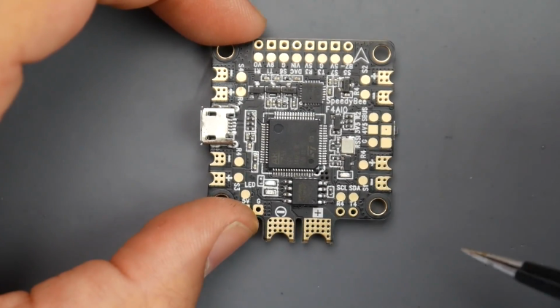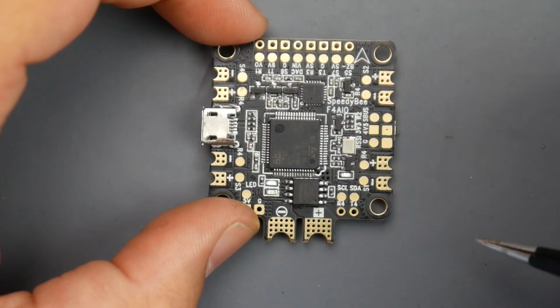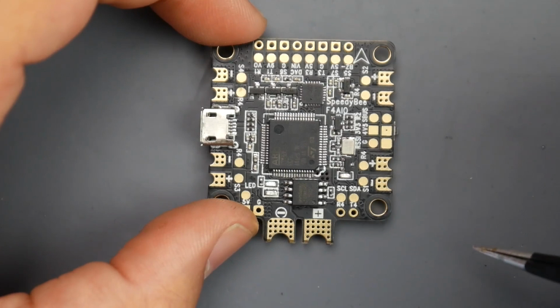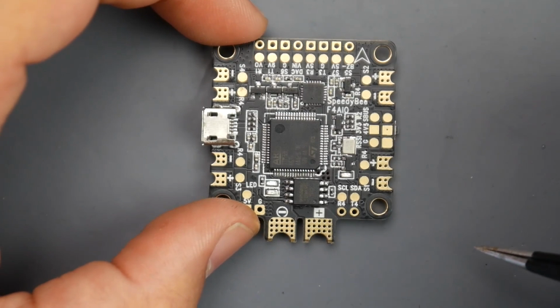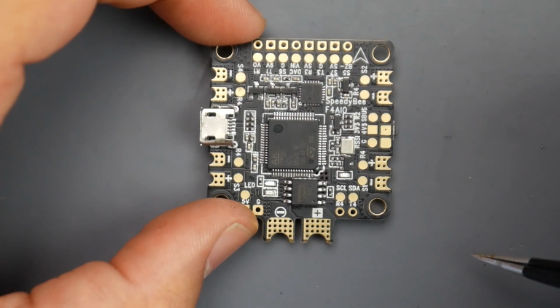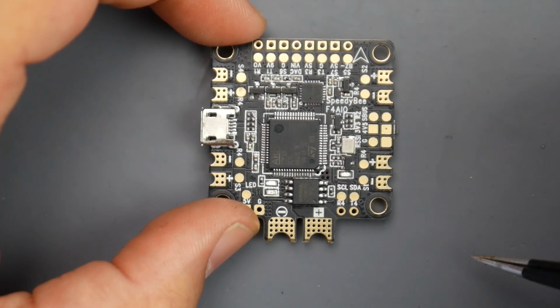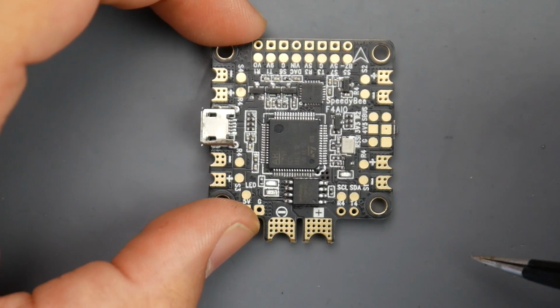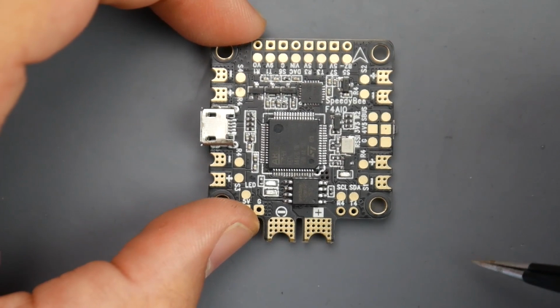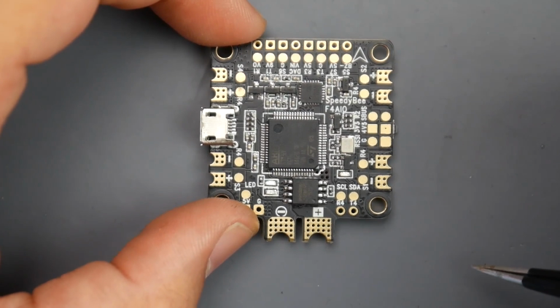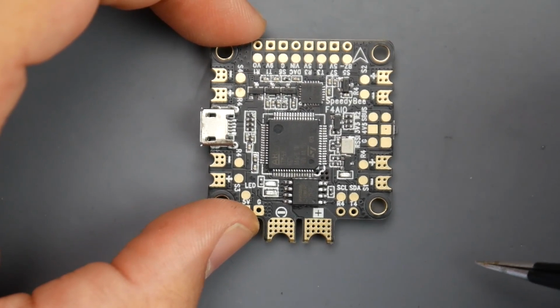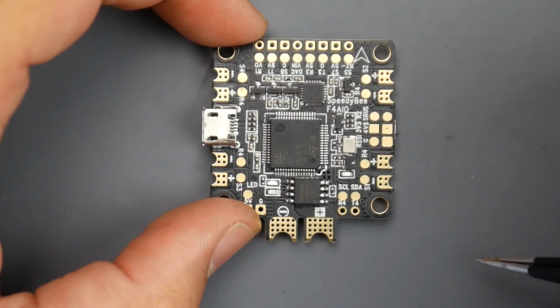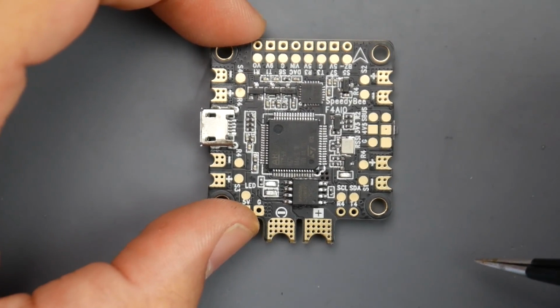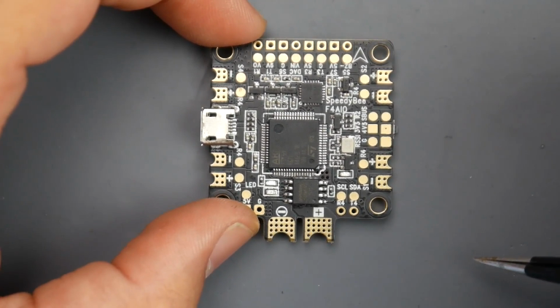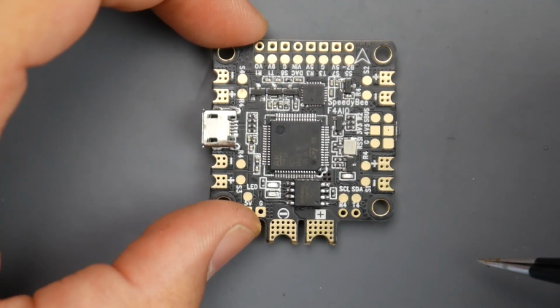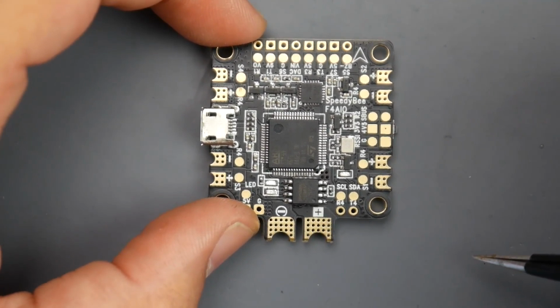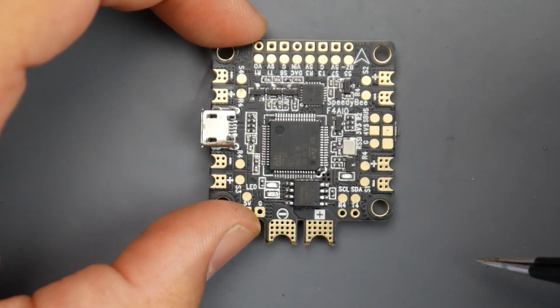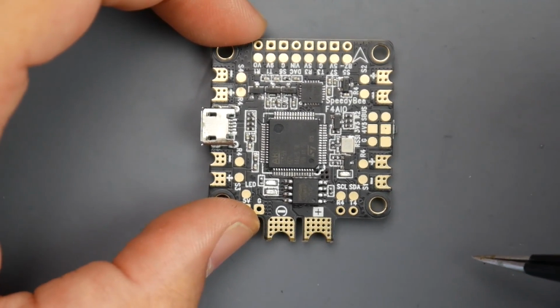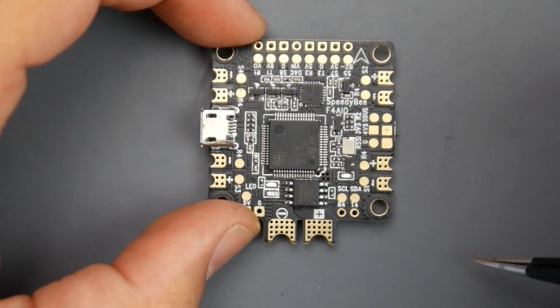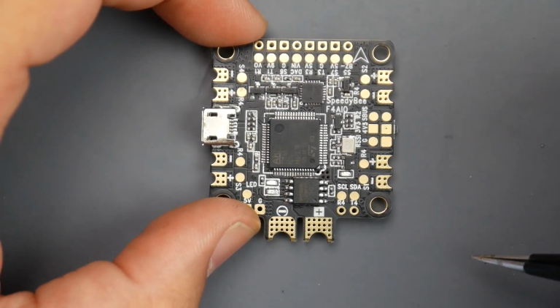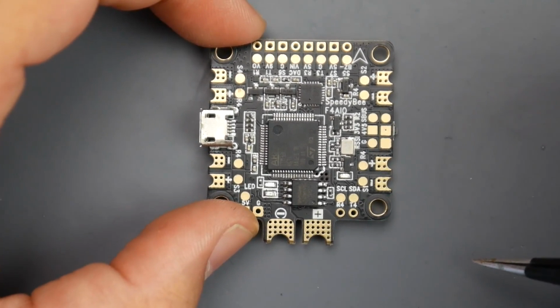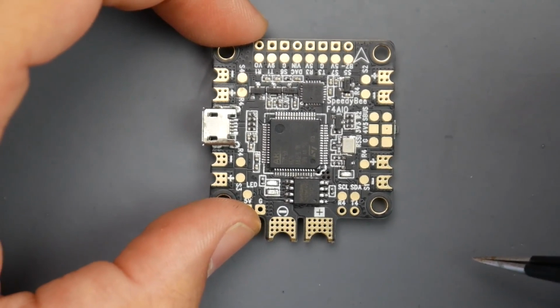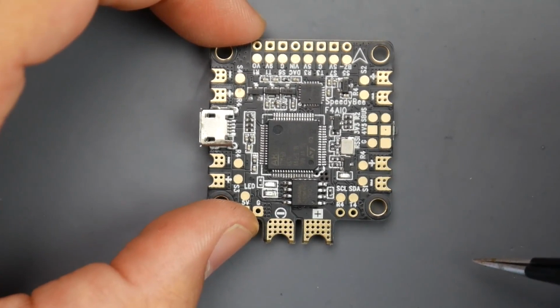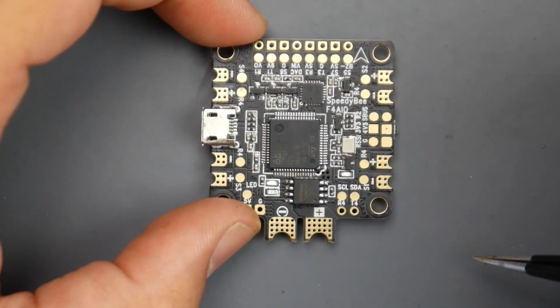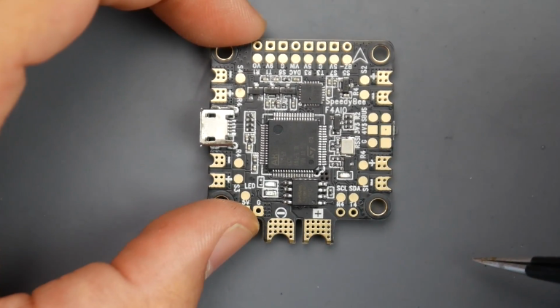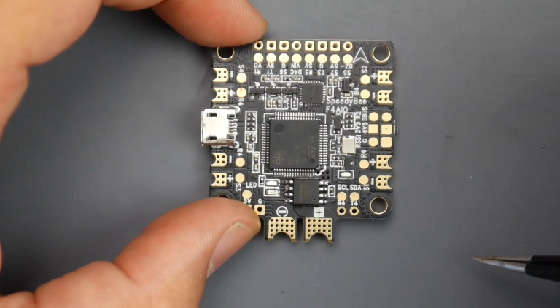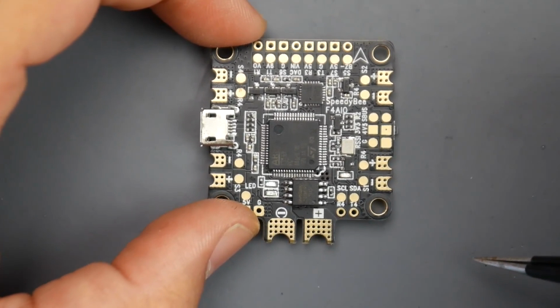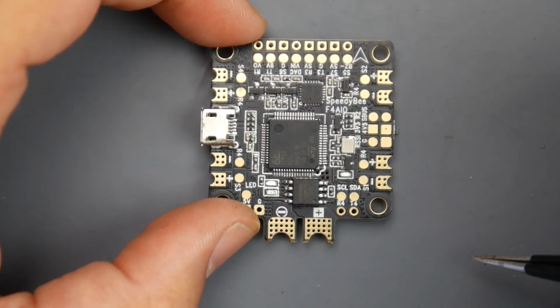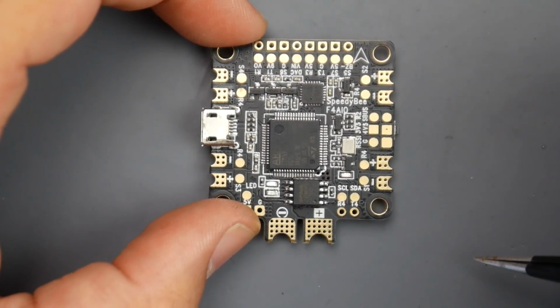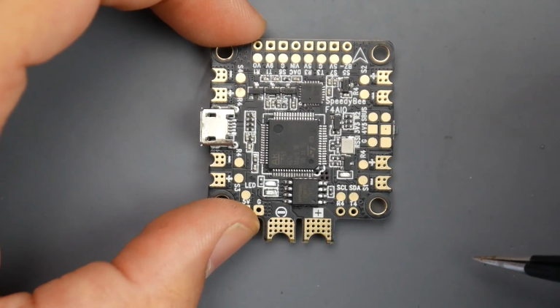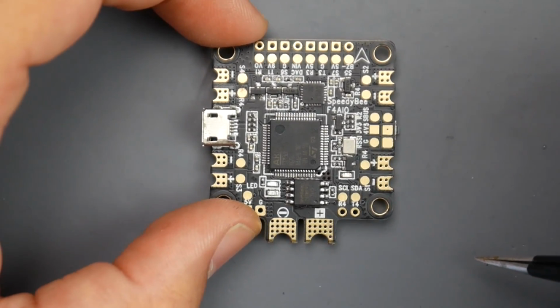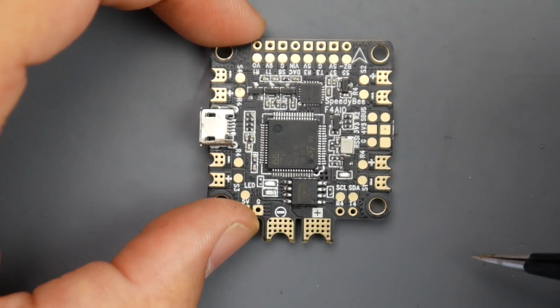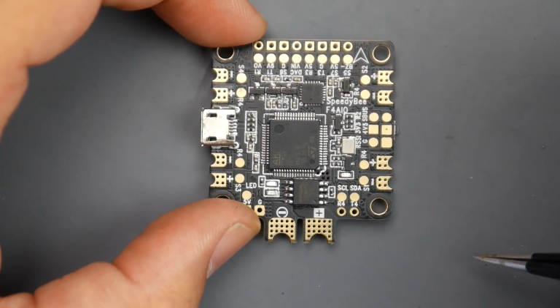Right now, let's go over some of the specs, take a look at the board, and see how we would go about connecting it. Let's get started.